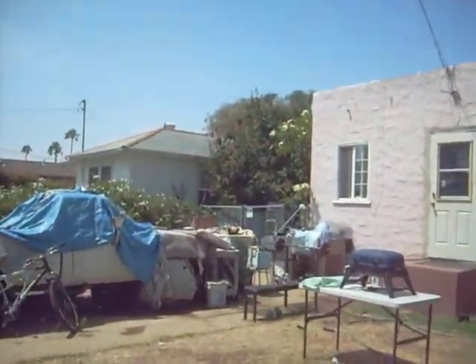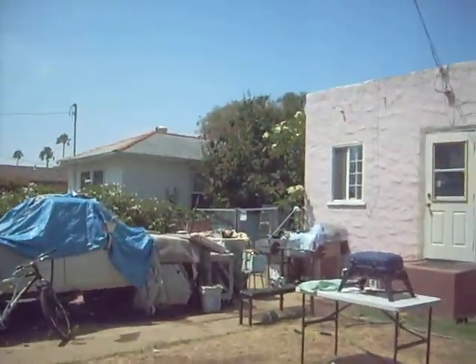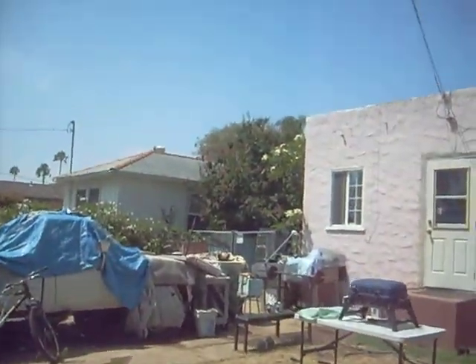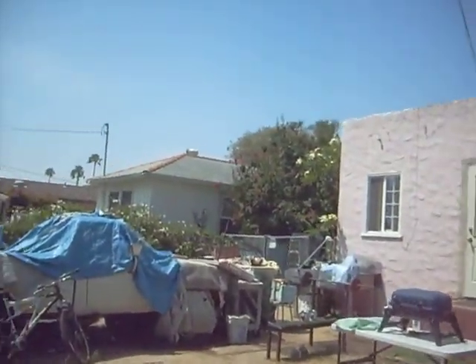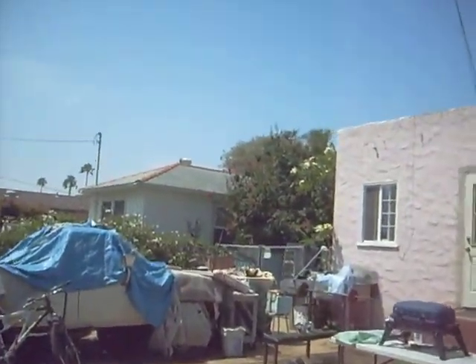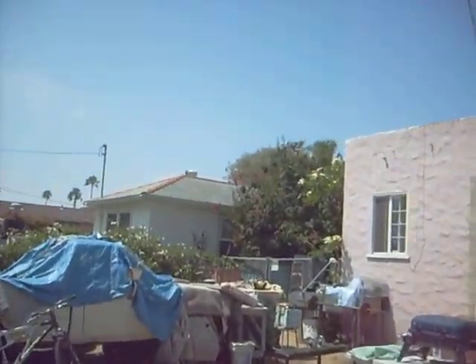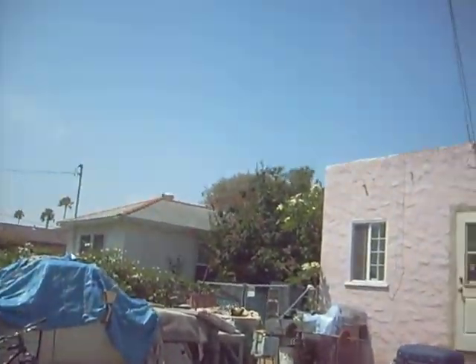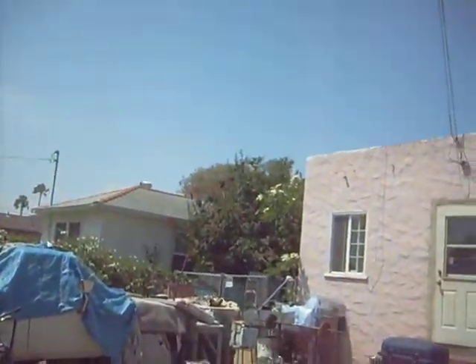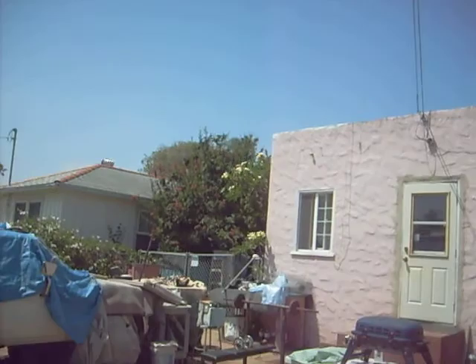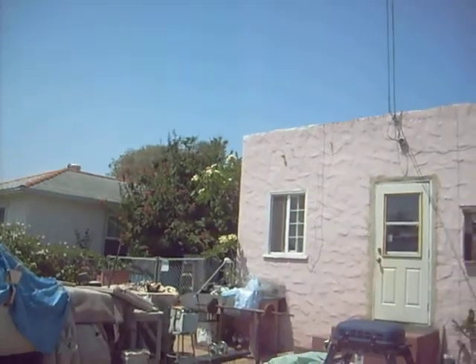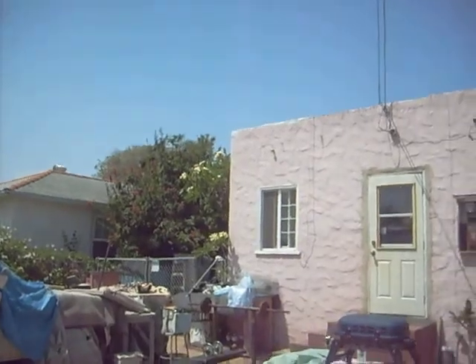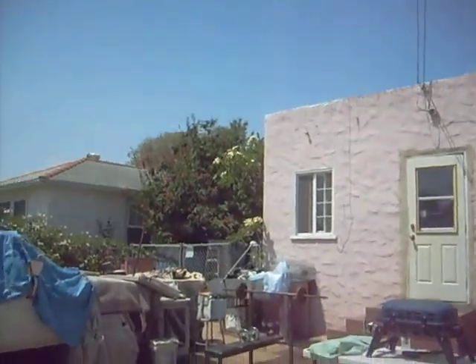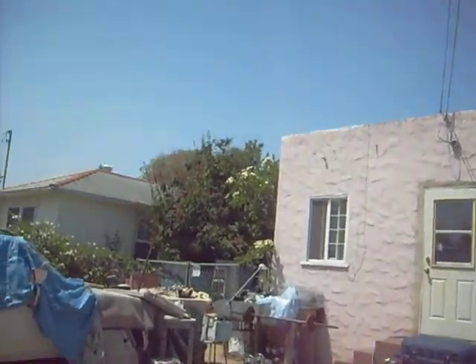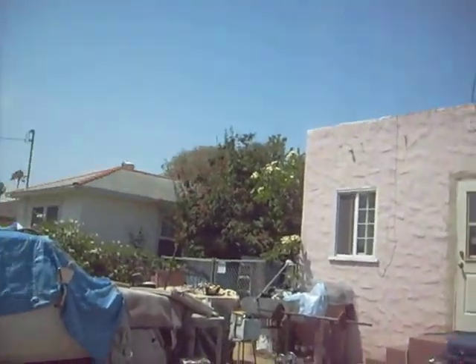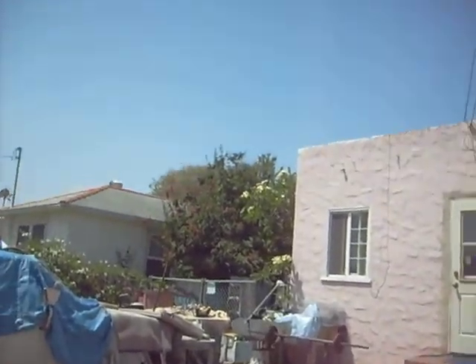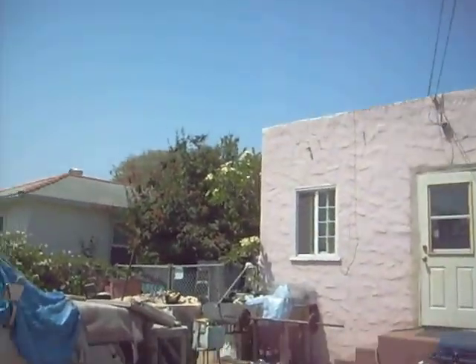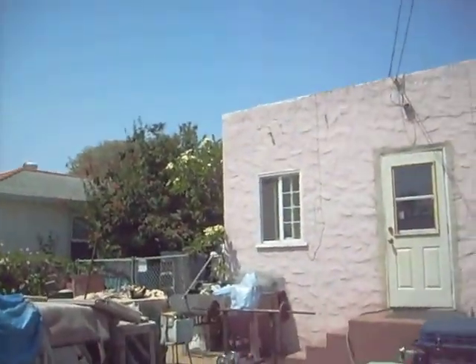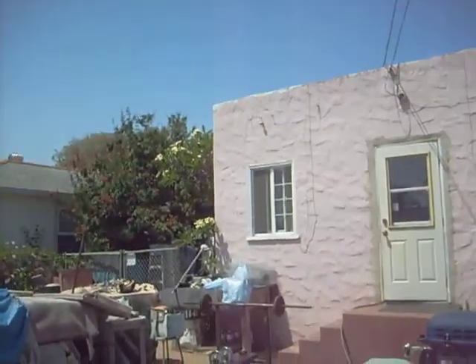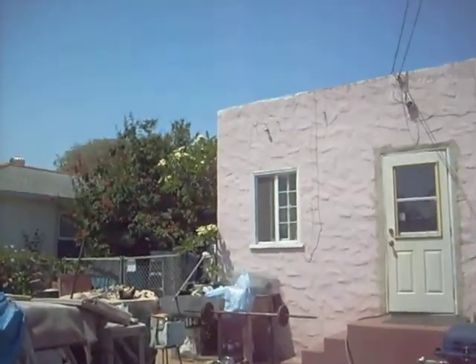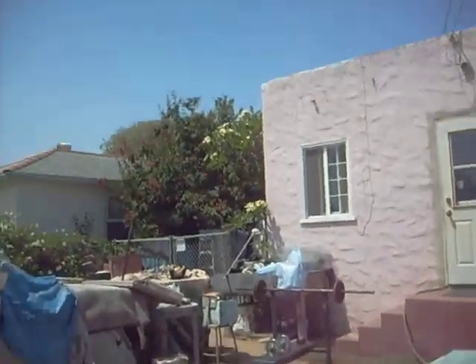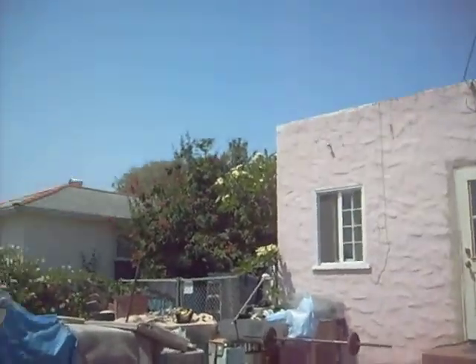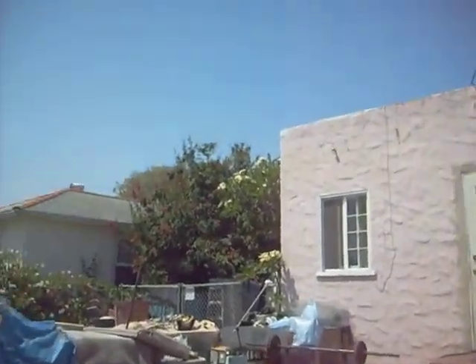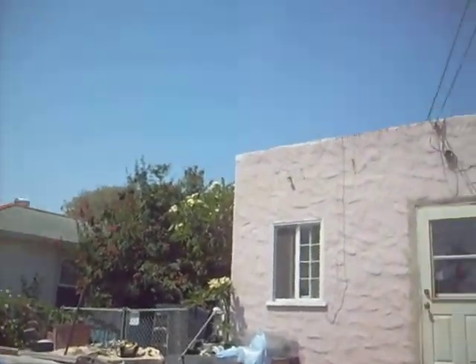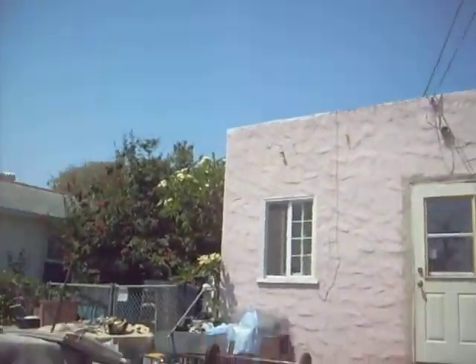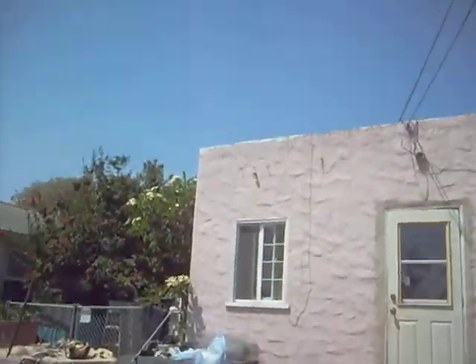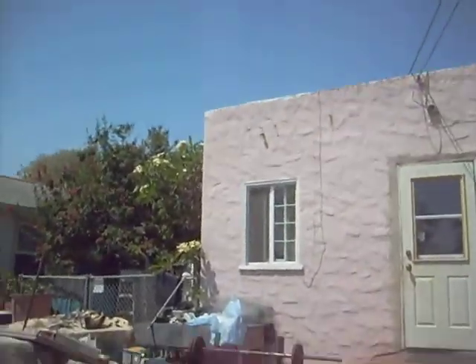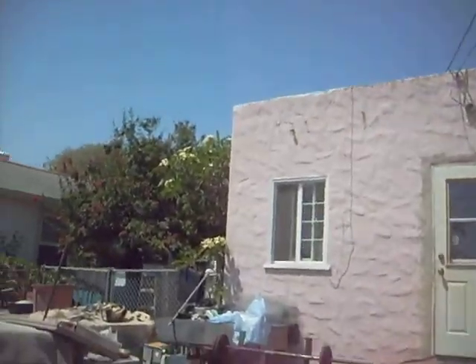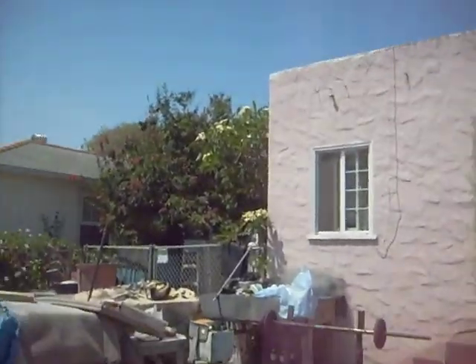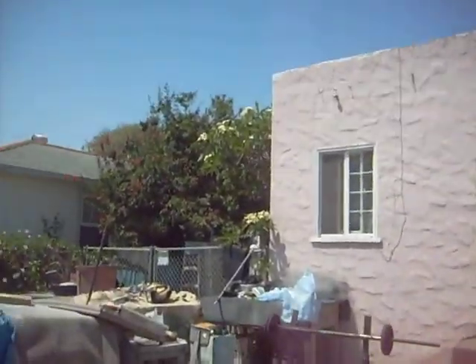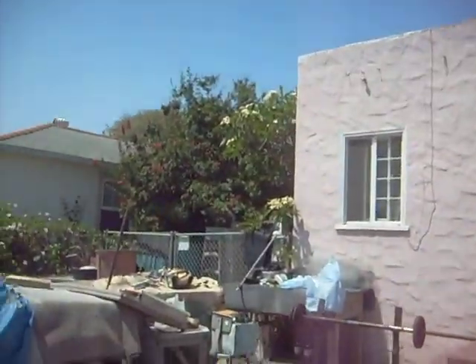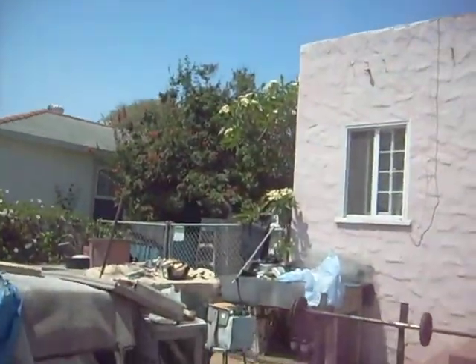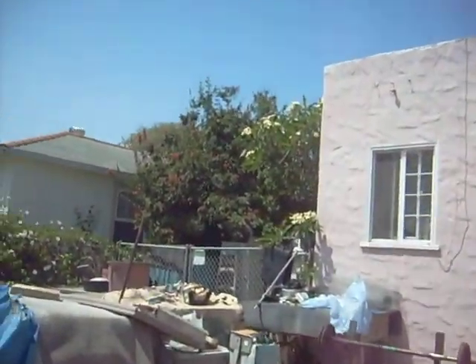And then, don't look at my backyard, it's messy. I have a husband who's a car collector.